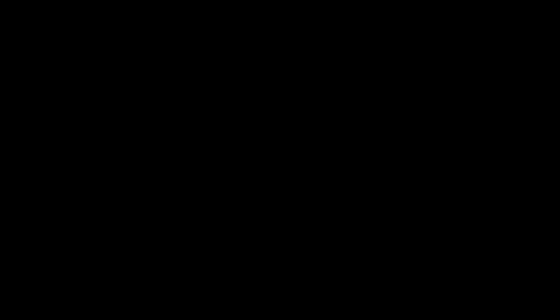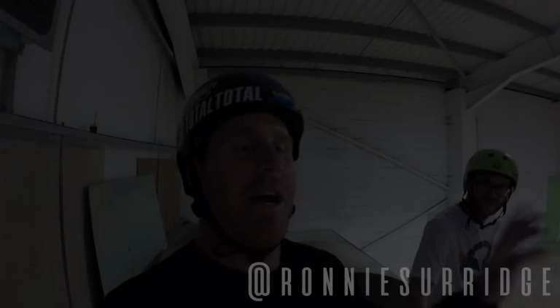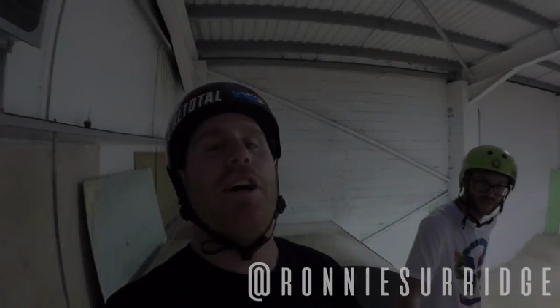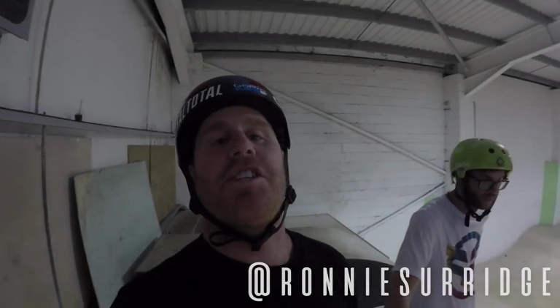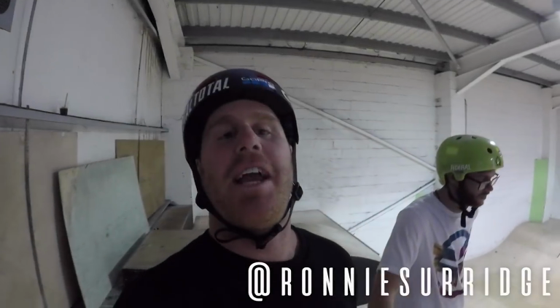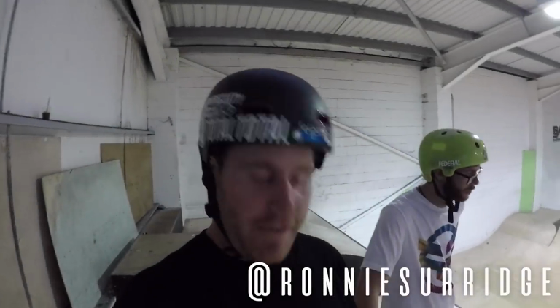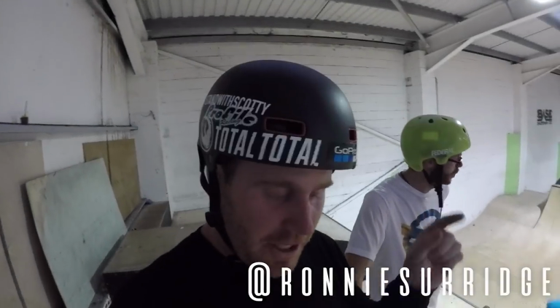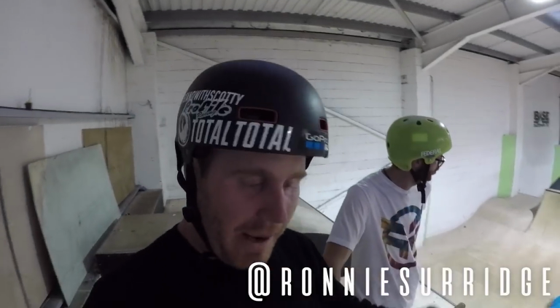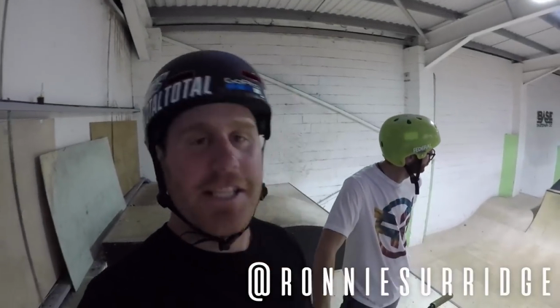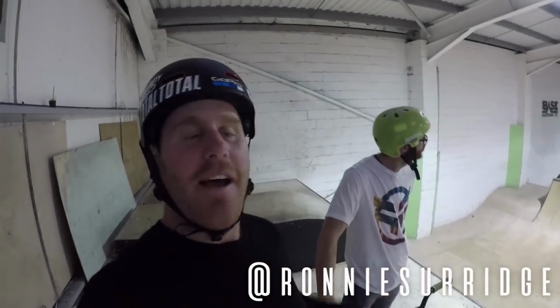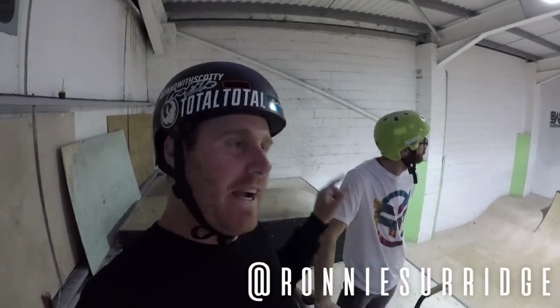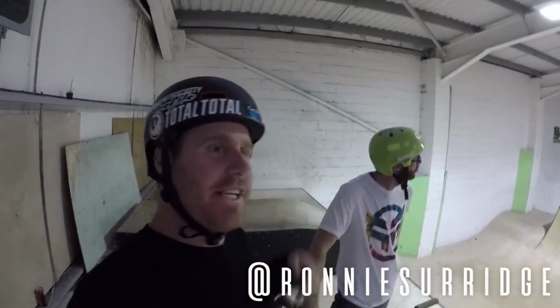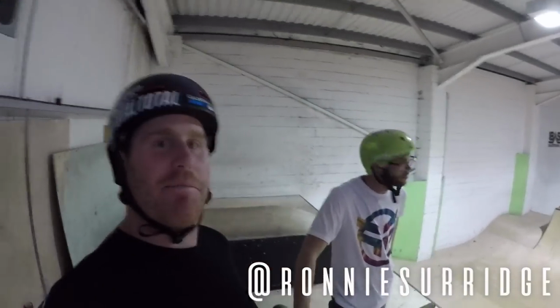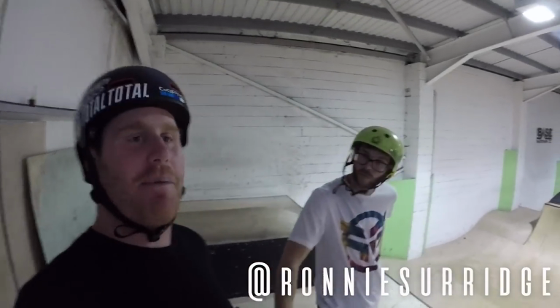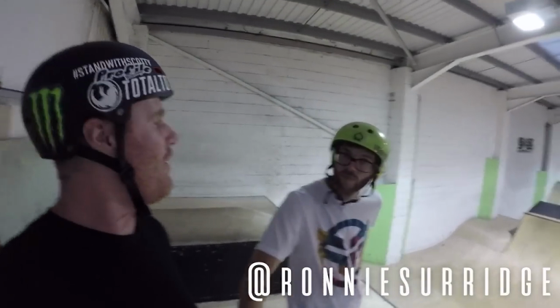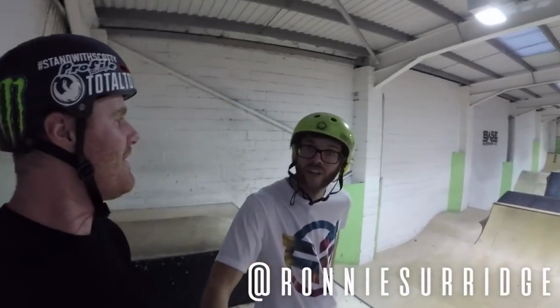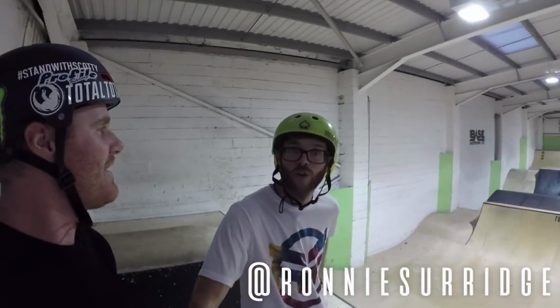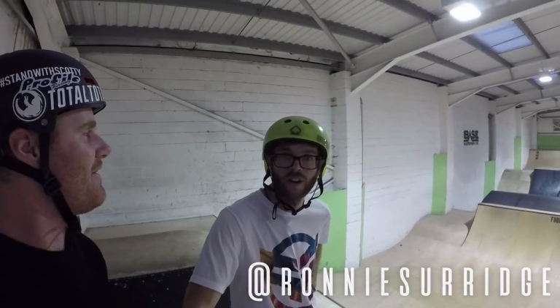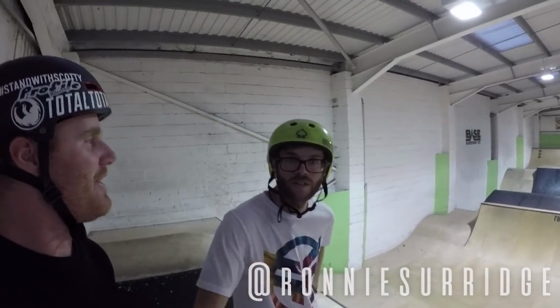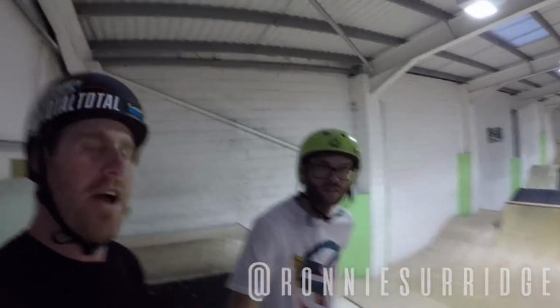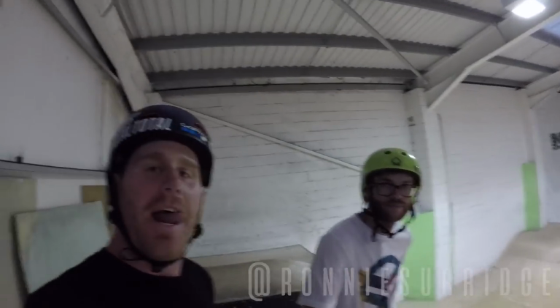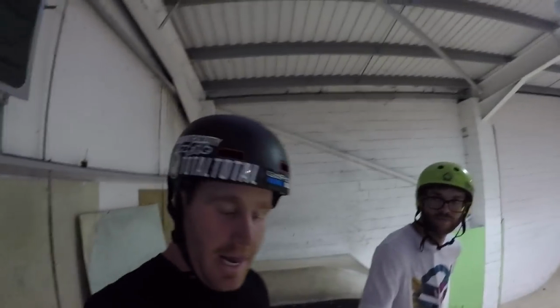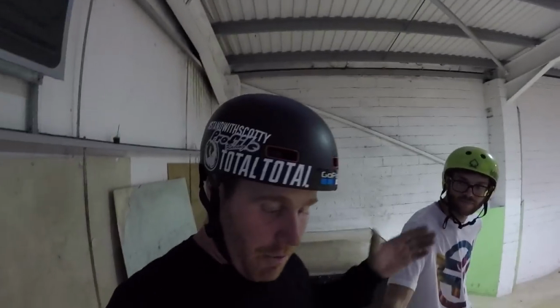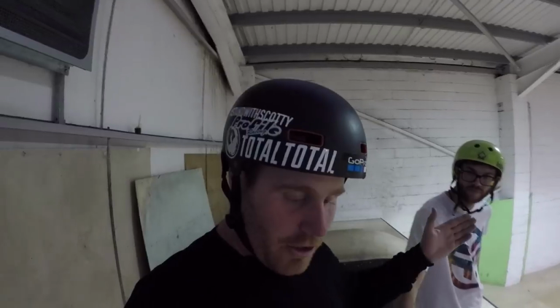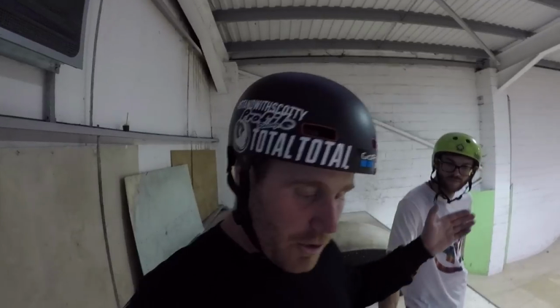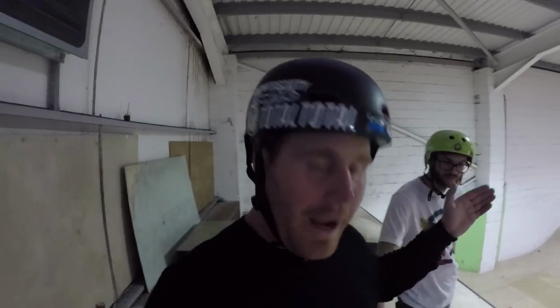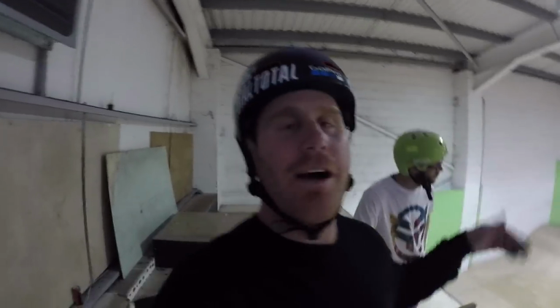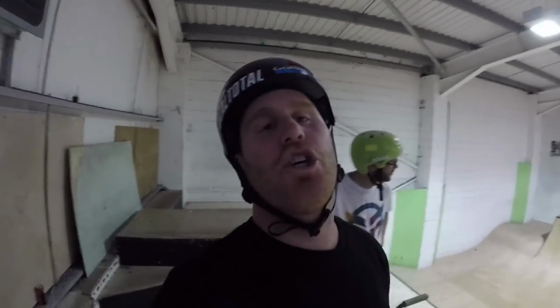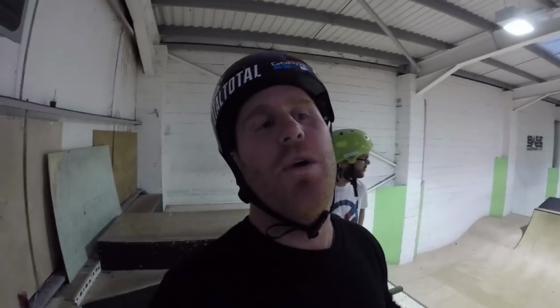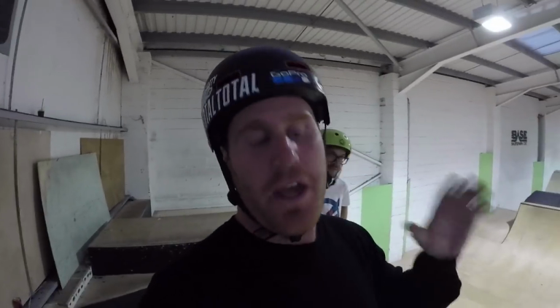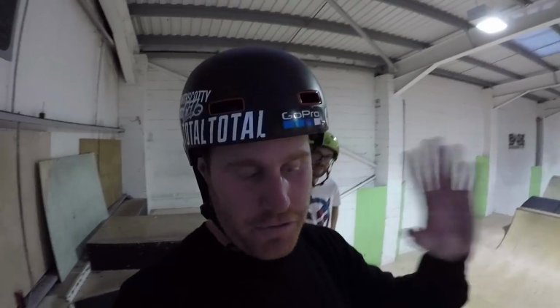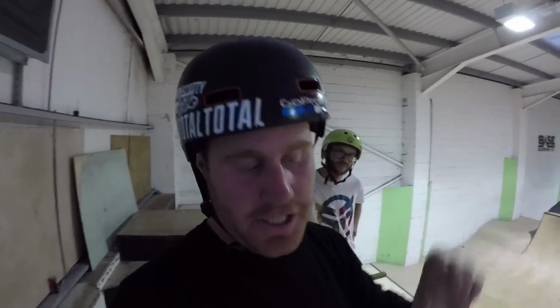What's up guys, today we've come to the base. Bakey Sam has come along and what we're gonna do is a how-to 360.